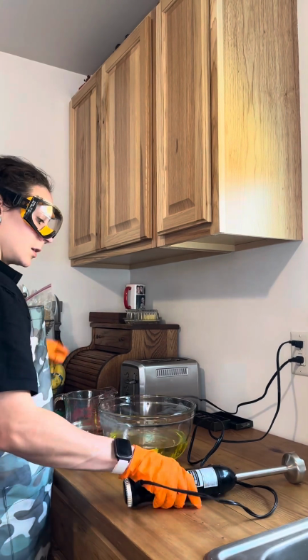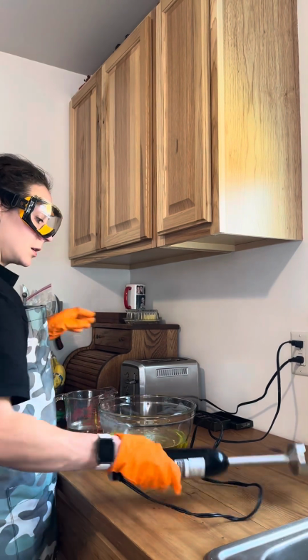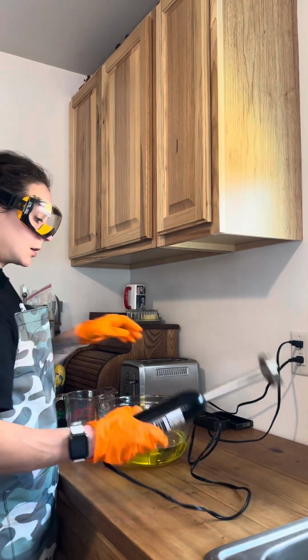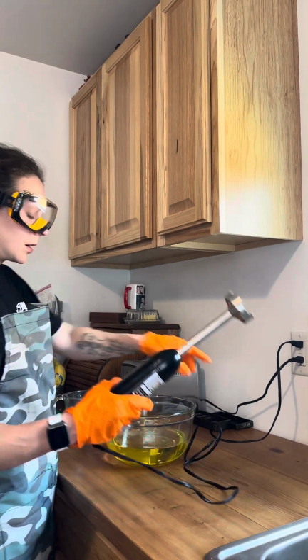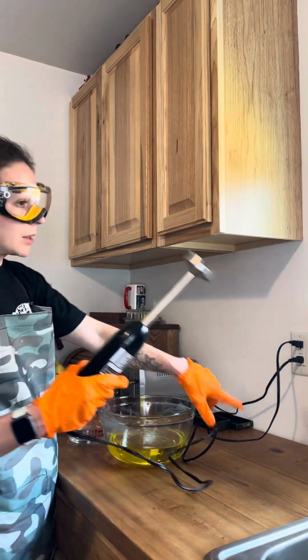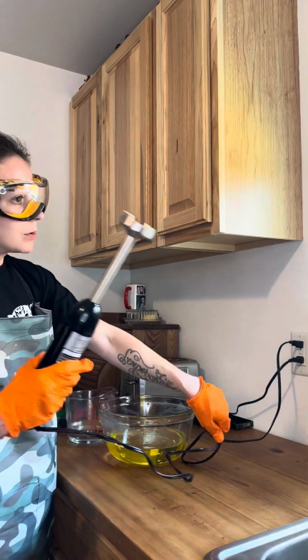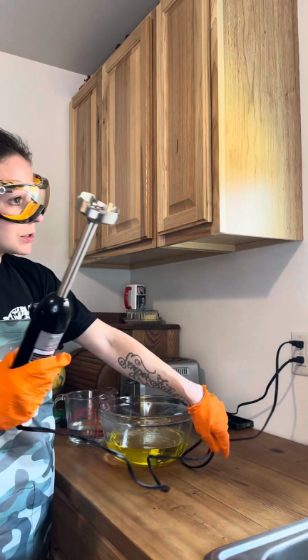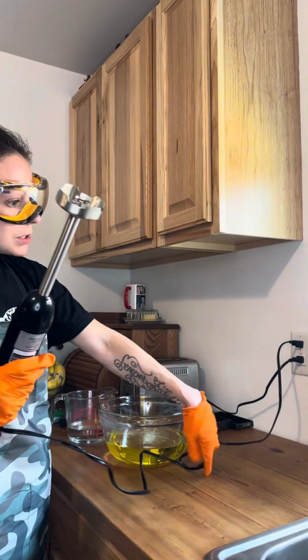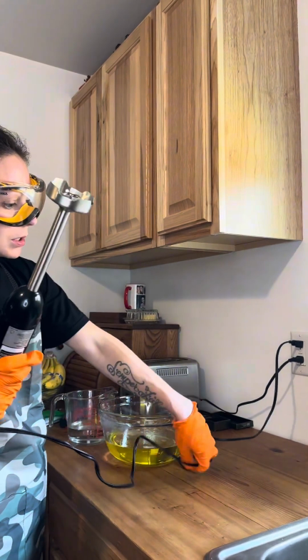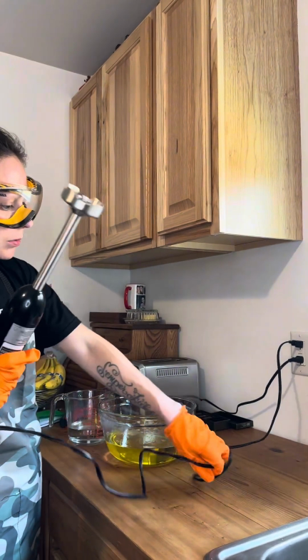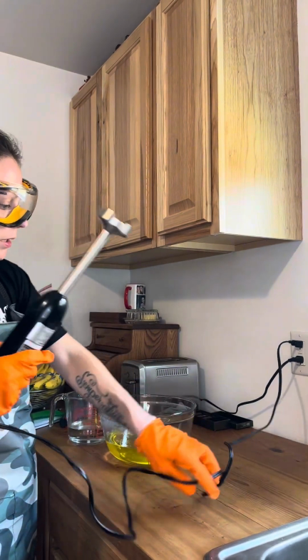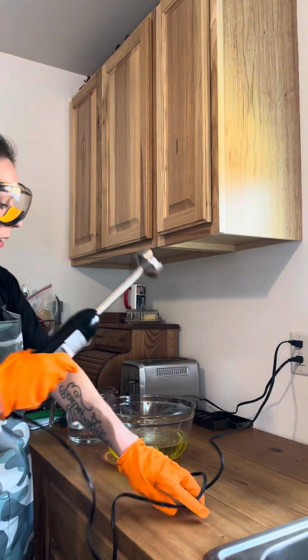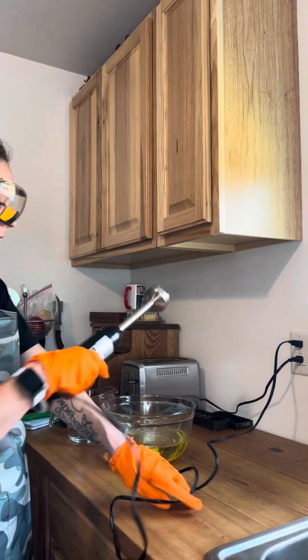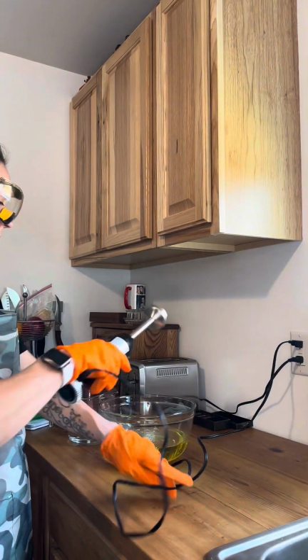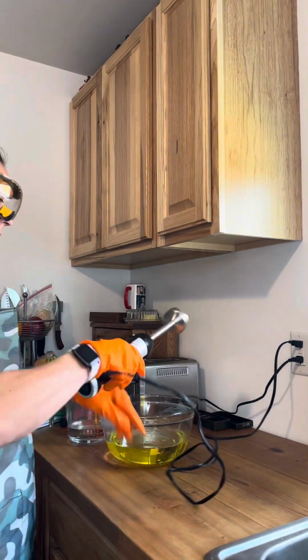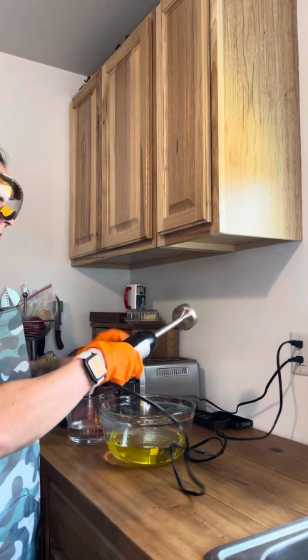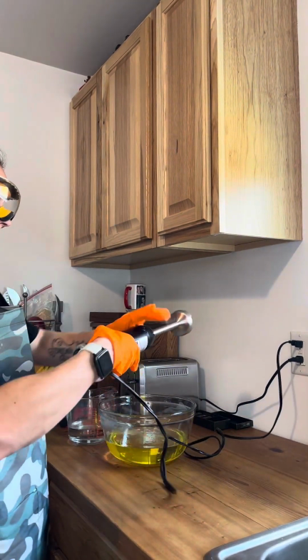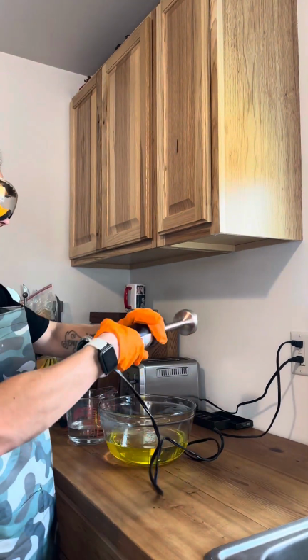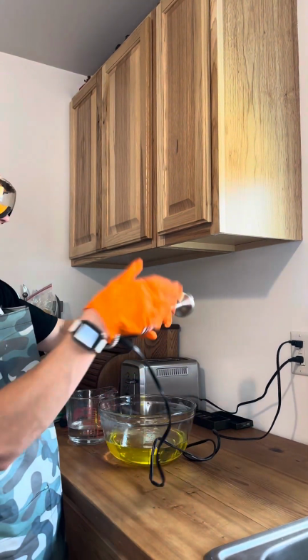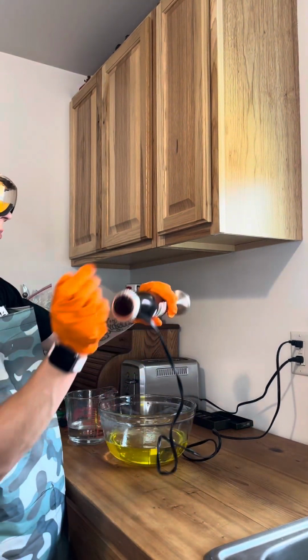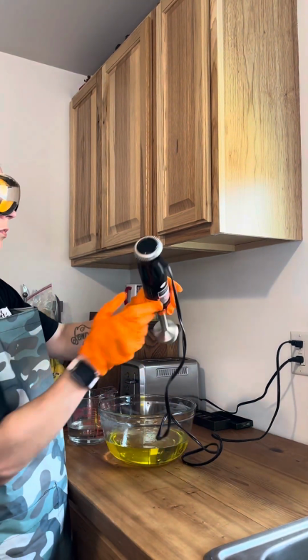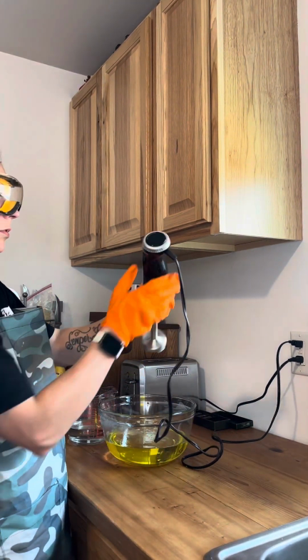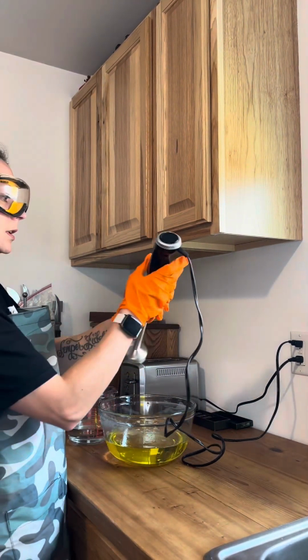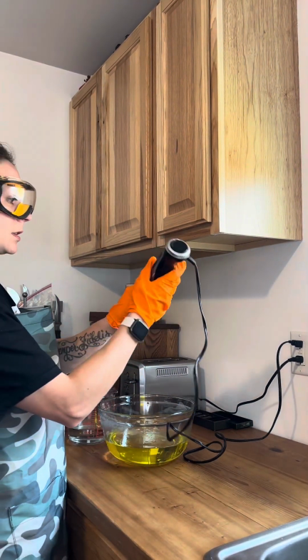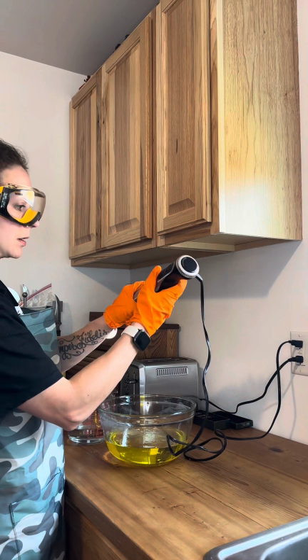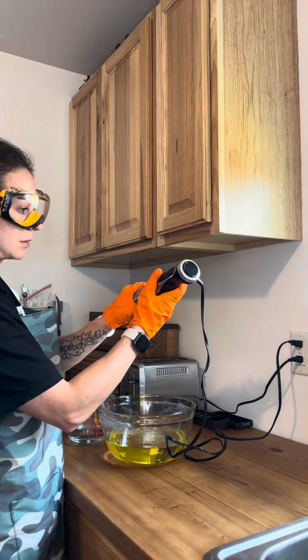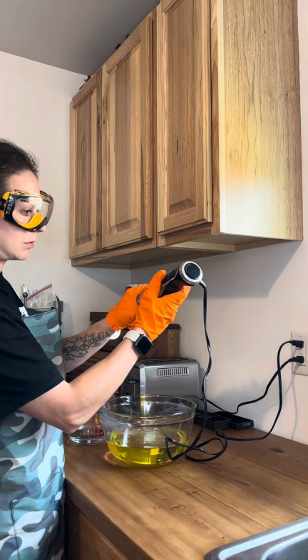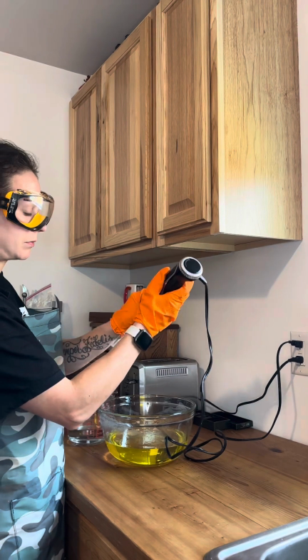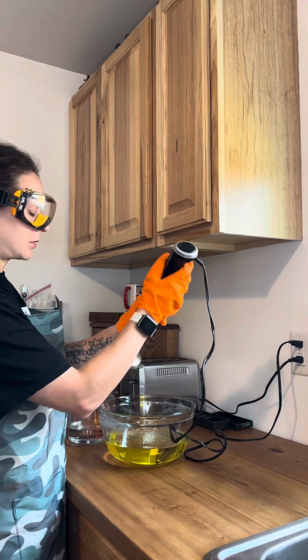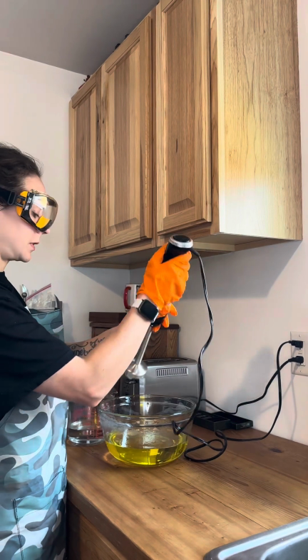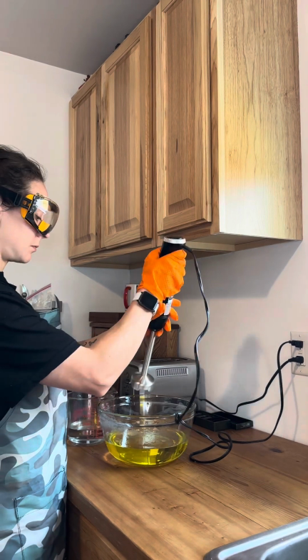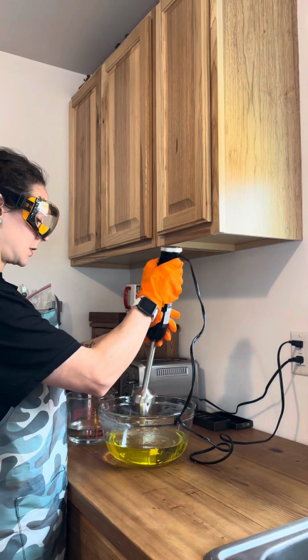And then you can slowly pour it in there. Hopefully I don't make a mess.